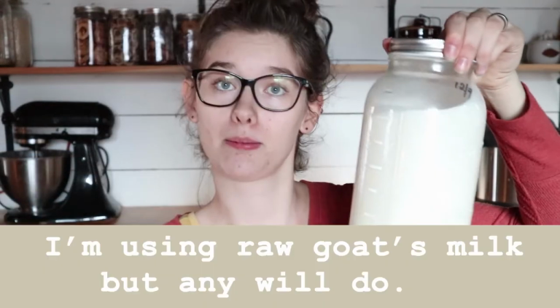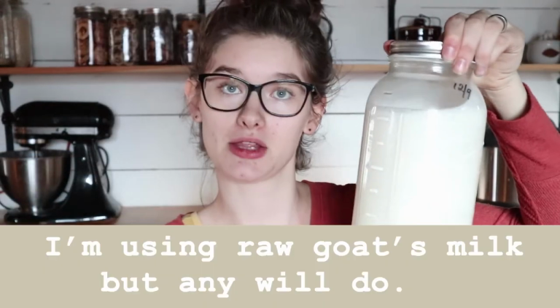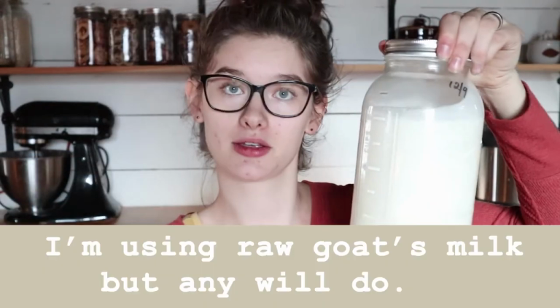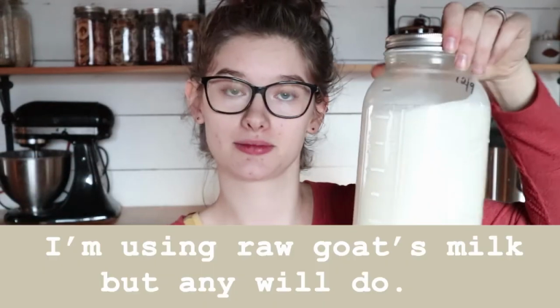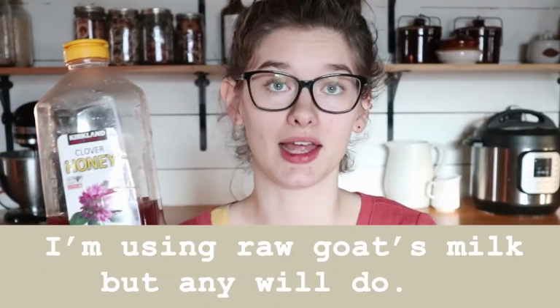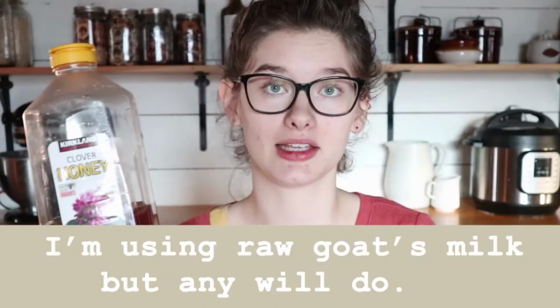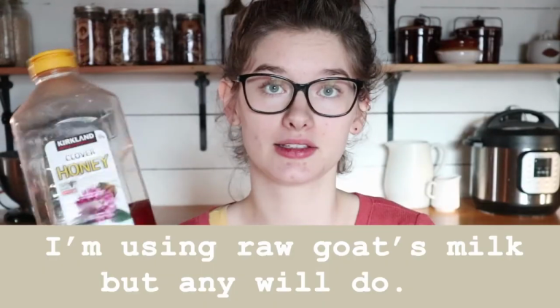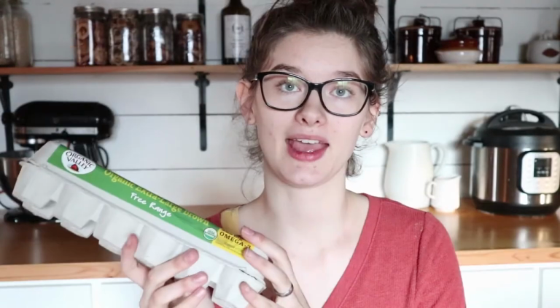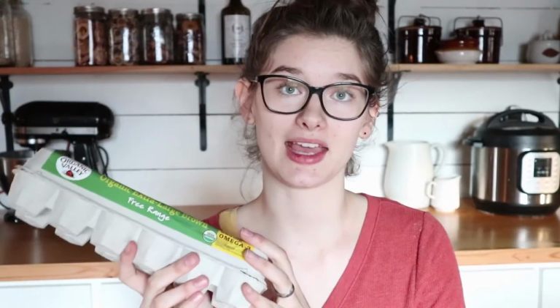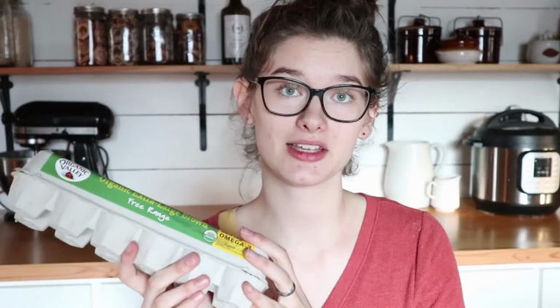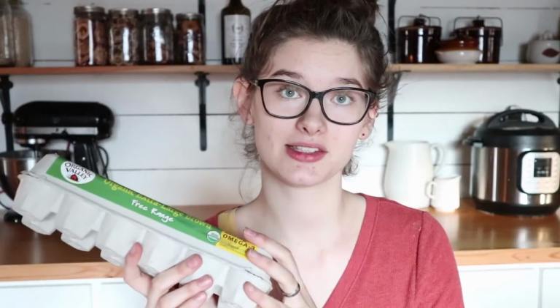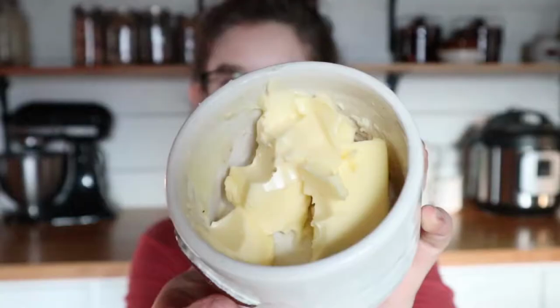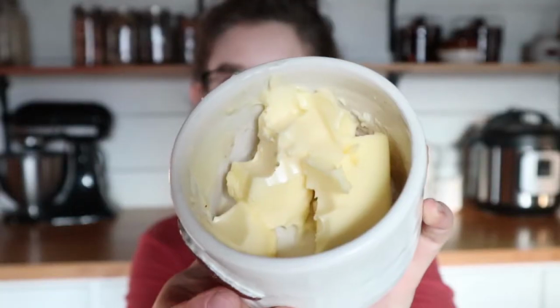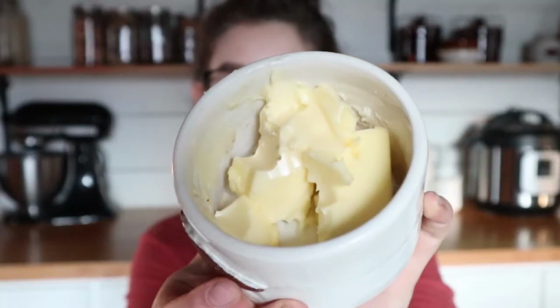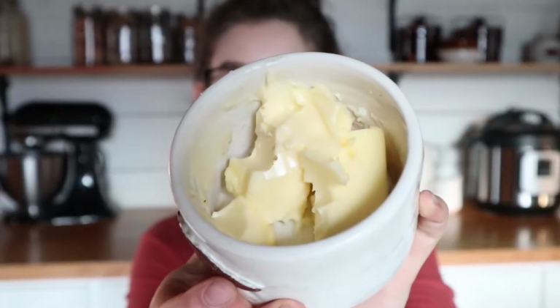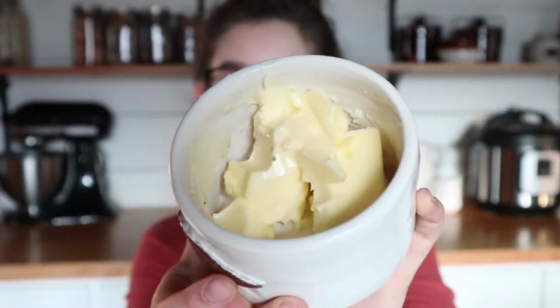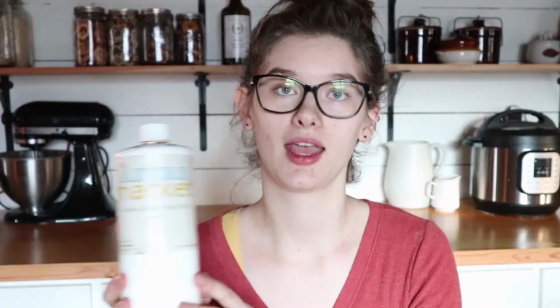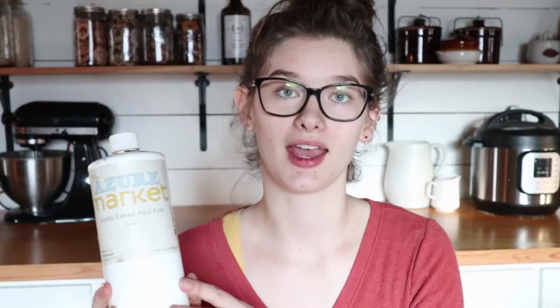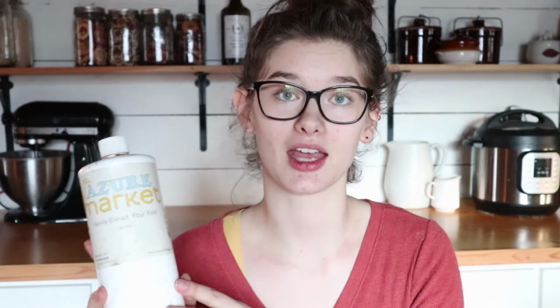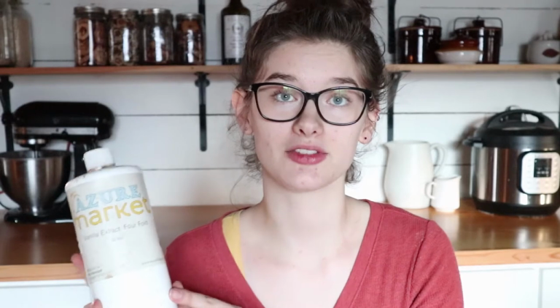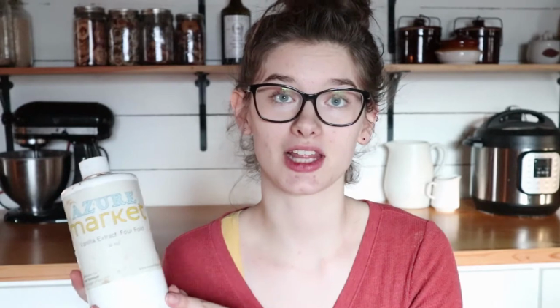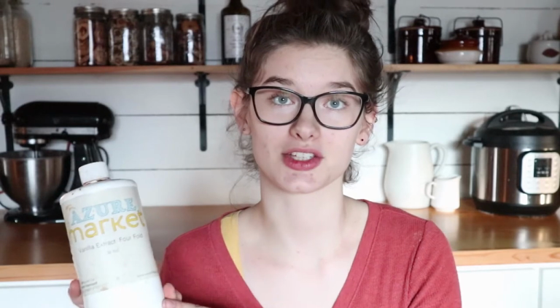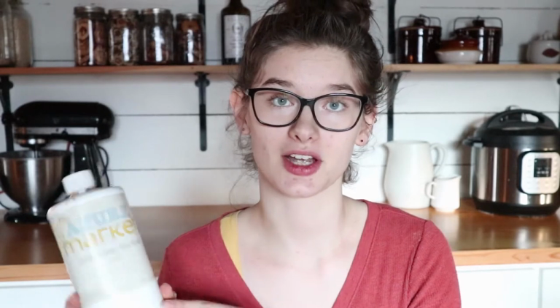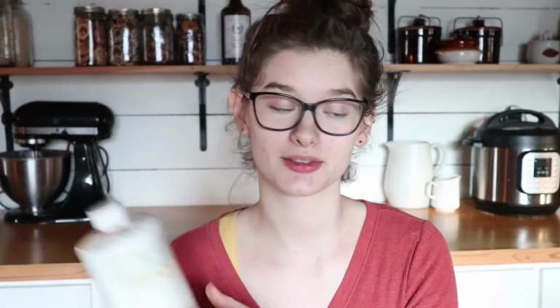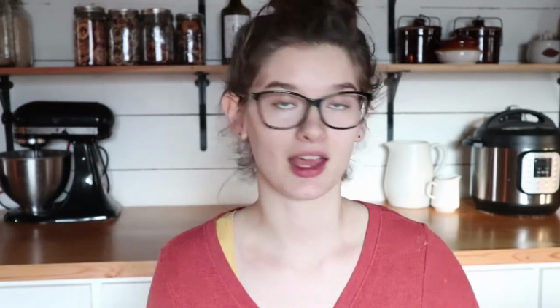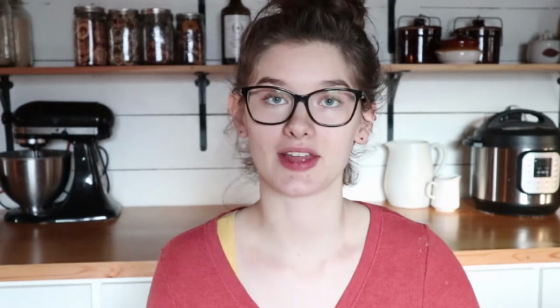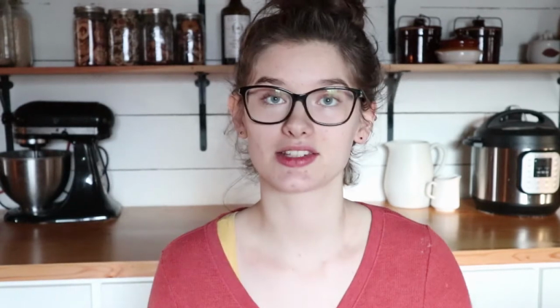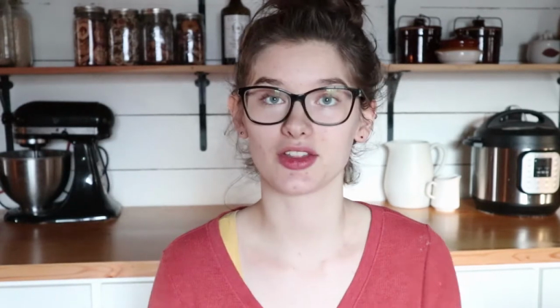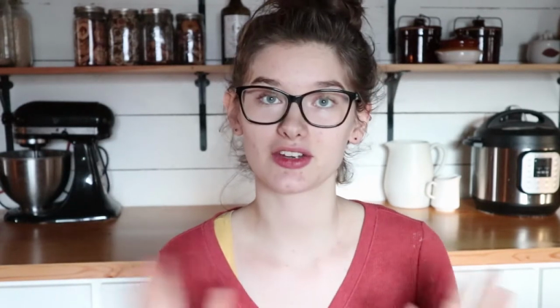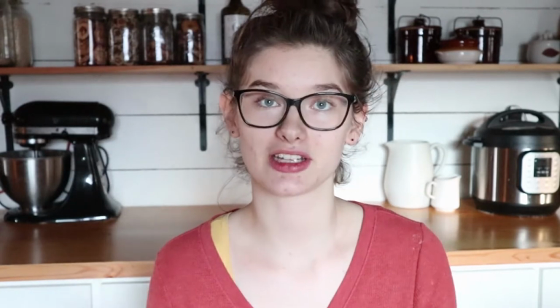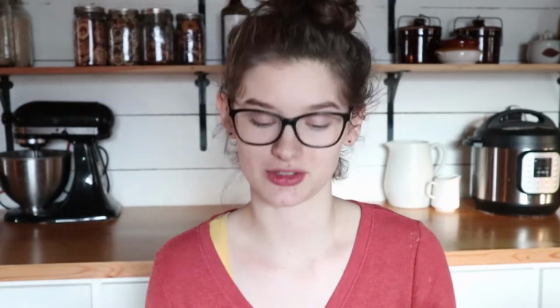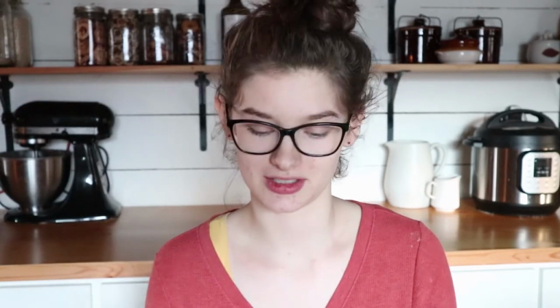Milk, honey, eggs, butter, and vanilla extract. And that's all the ingredients you need.